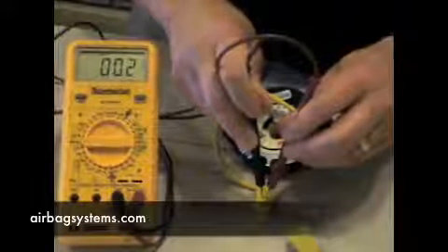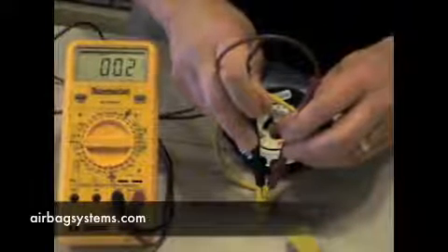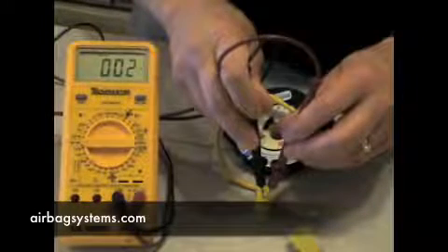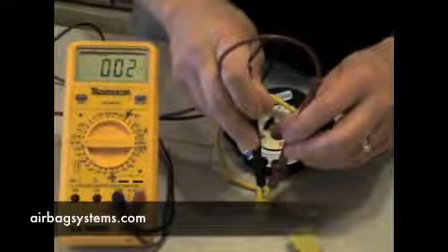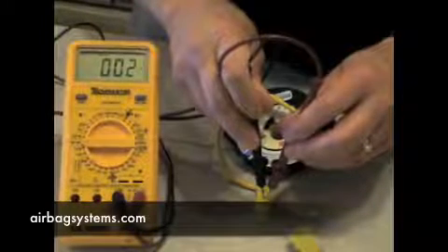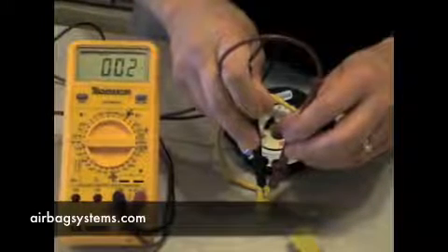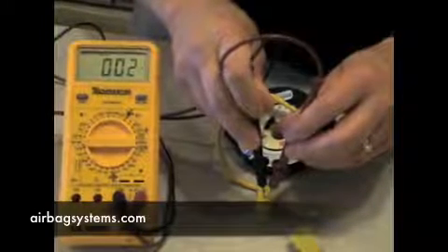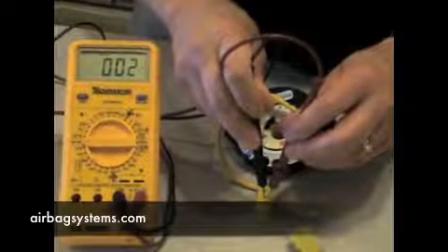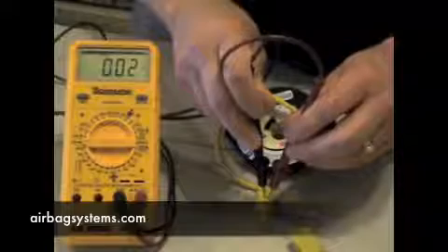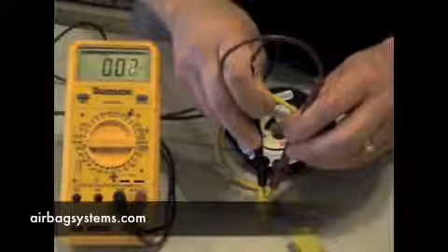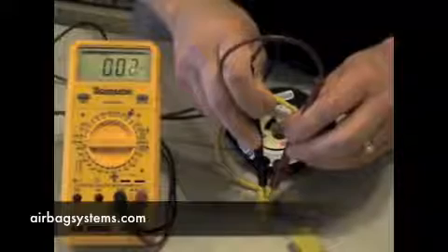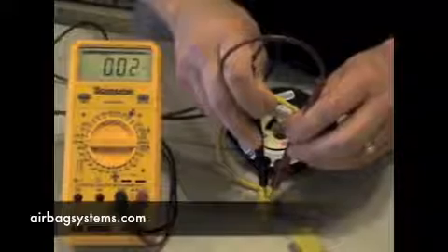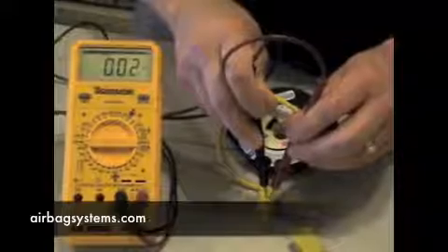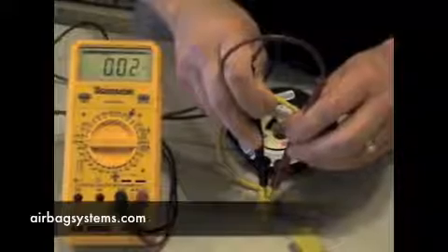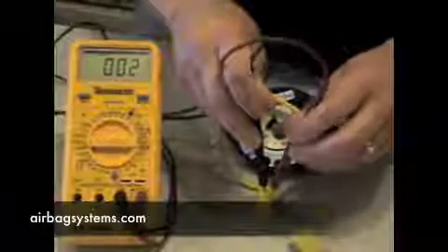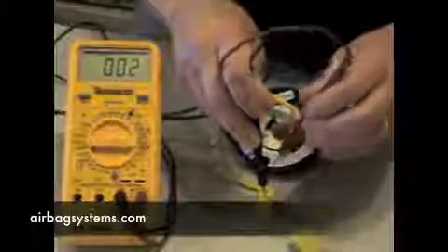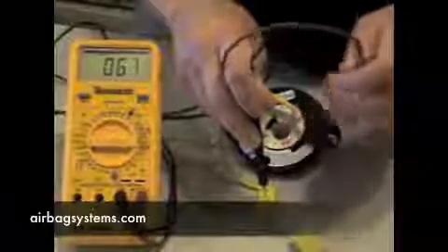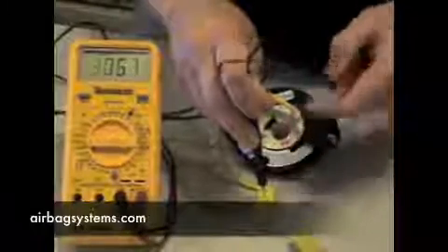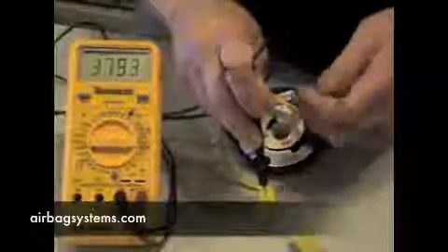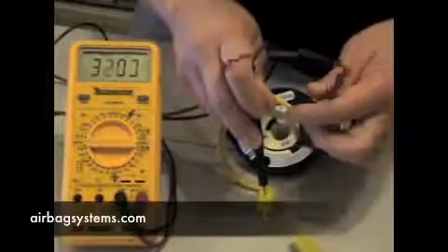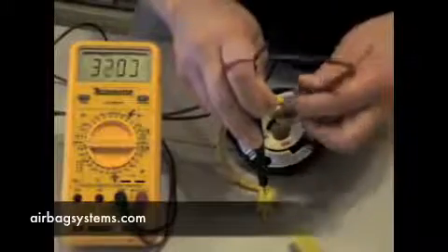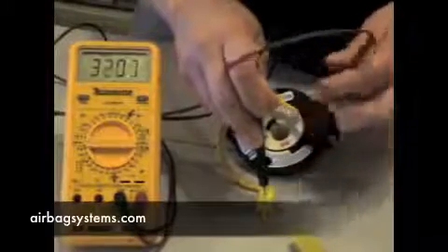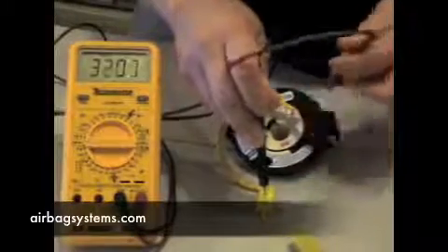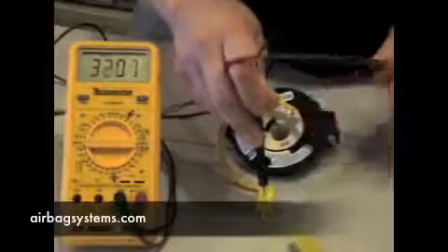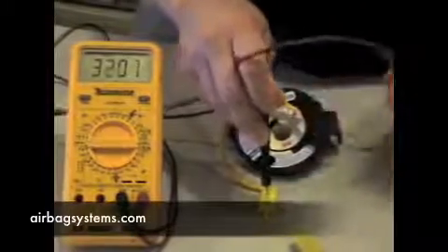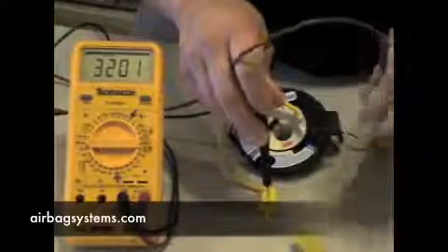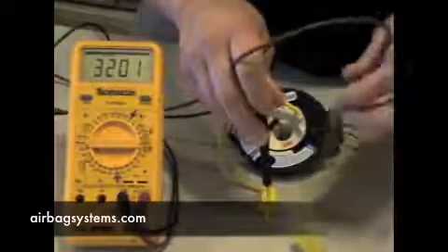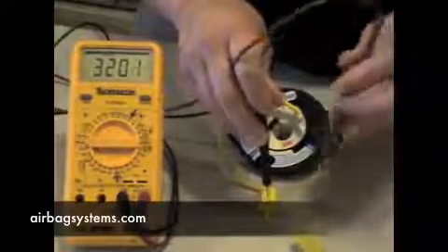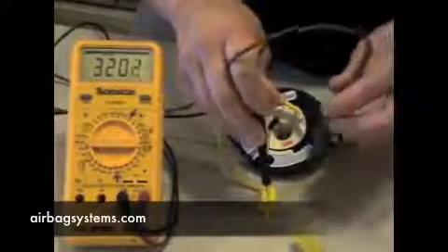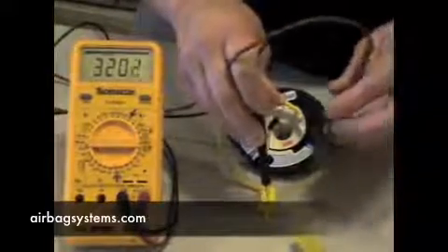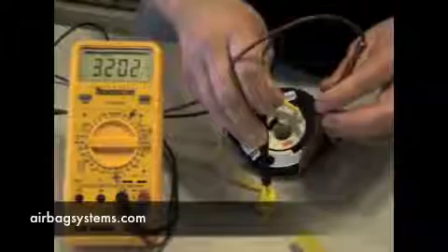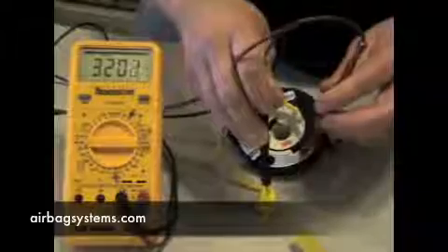If you don't have this result, then that indicates you've got a broken wire somewhere in the clock spring and it's not going to work.